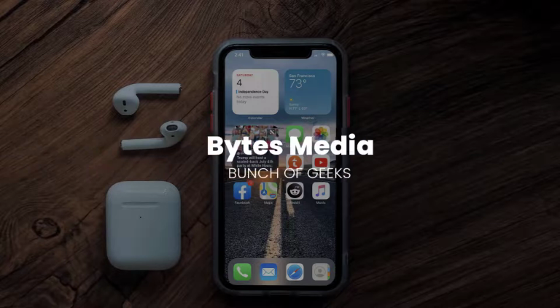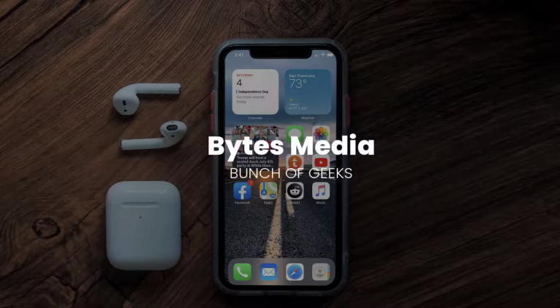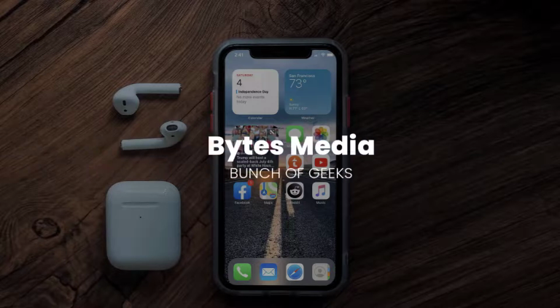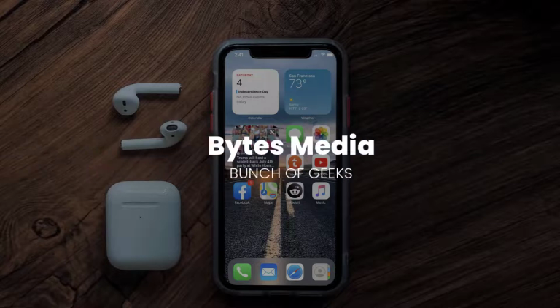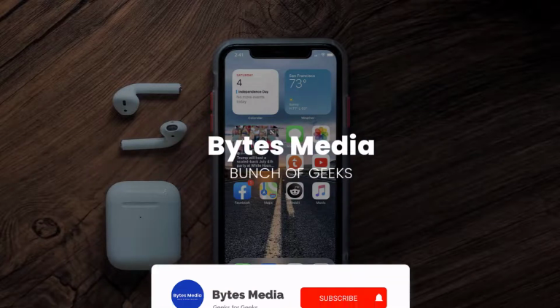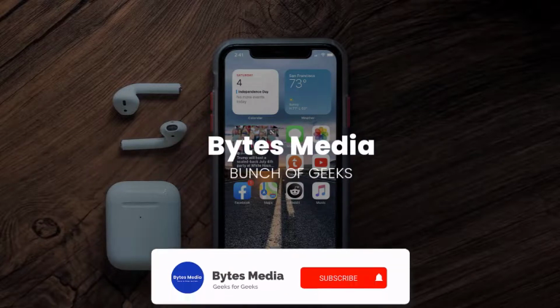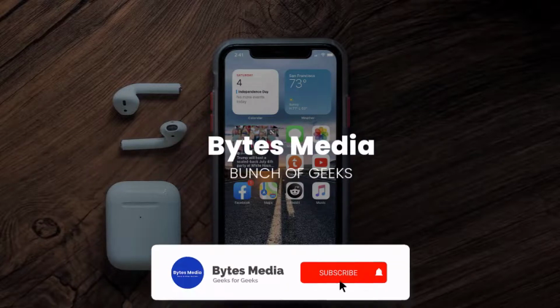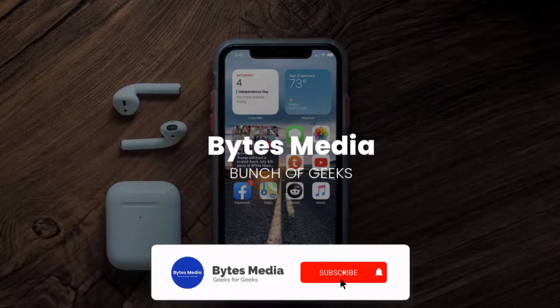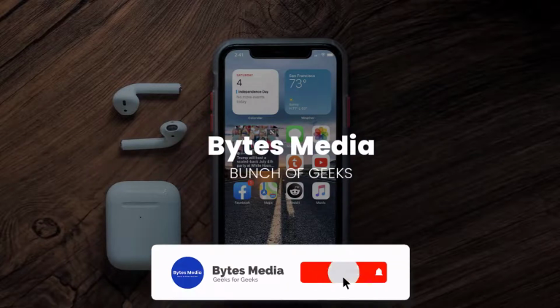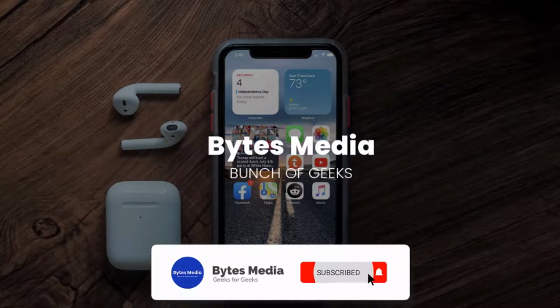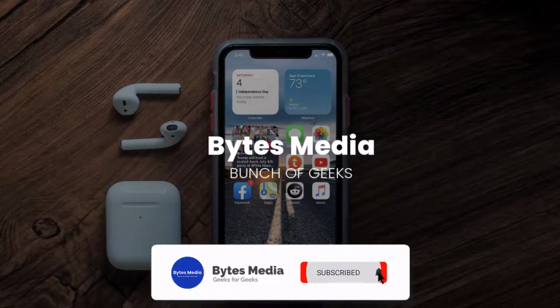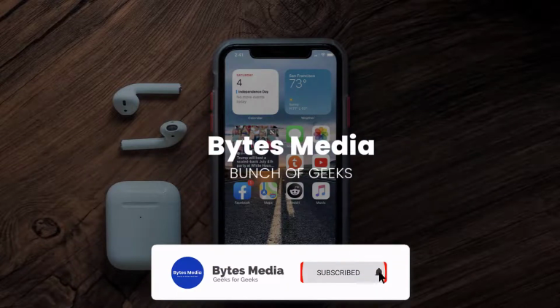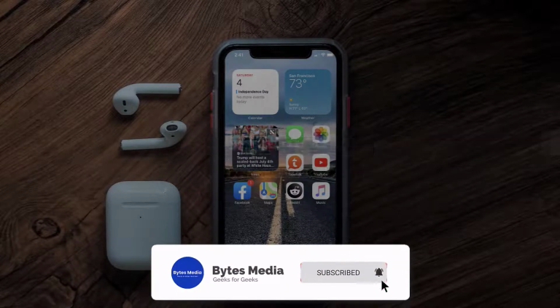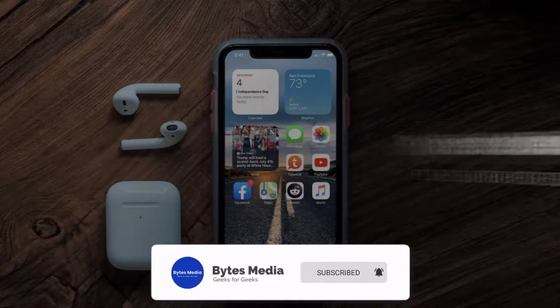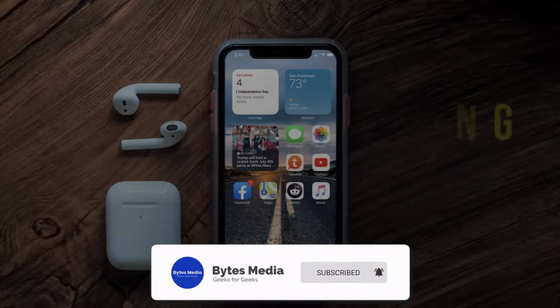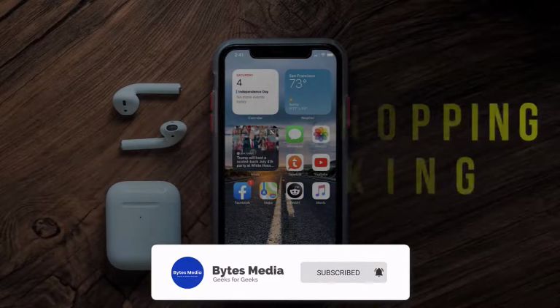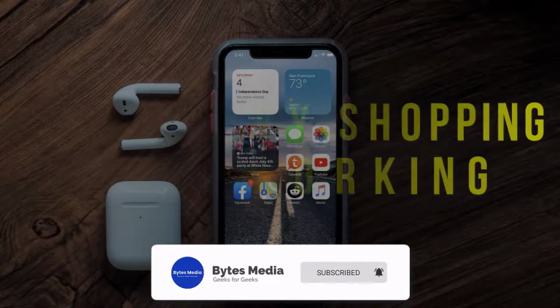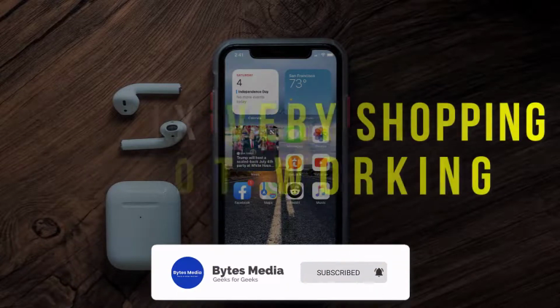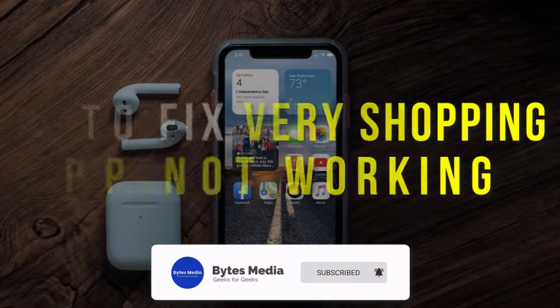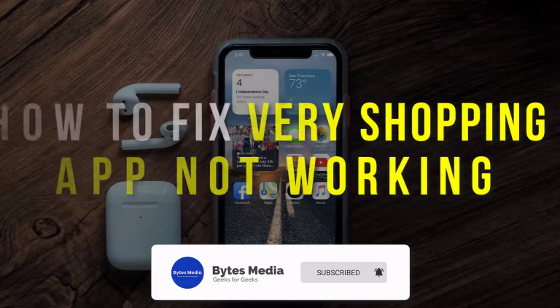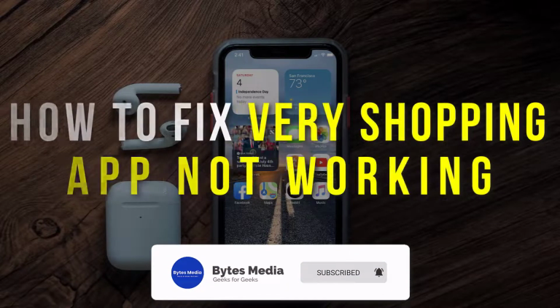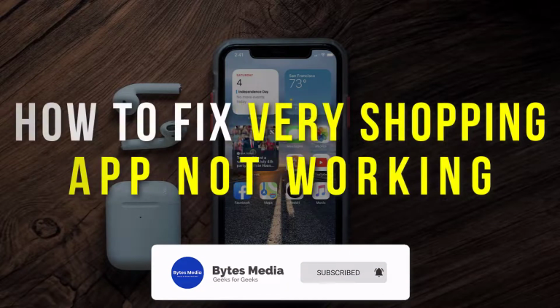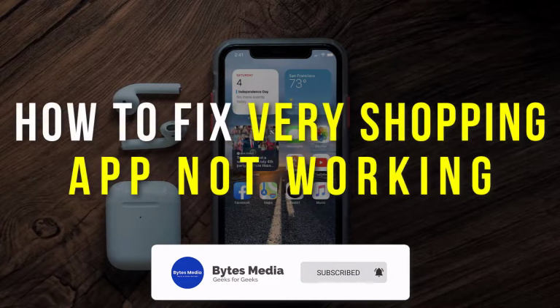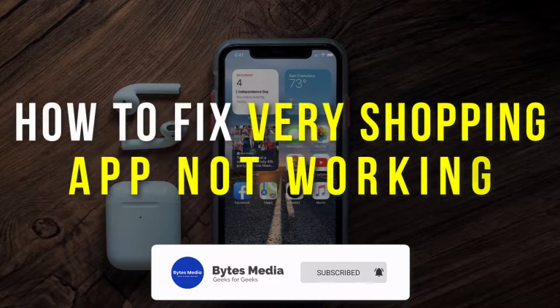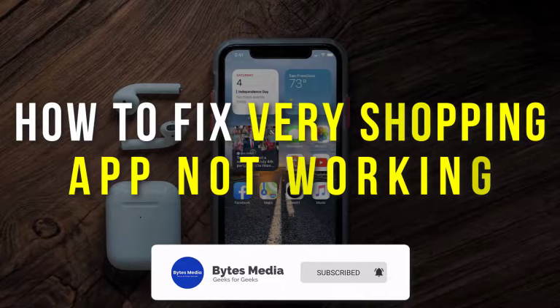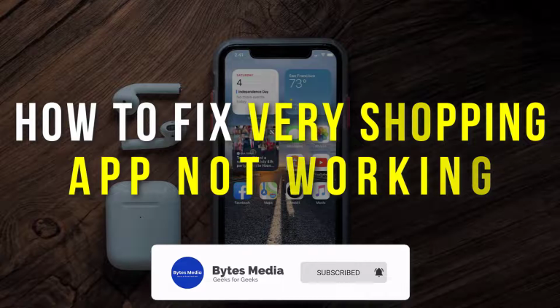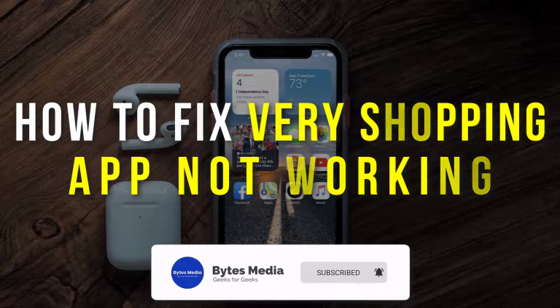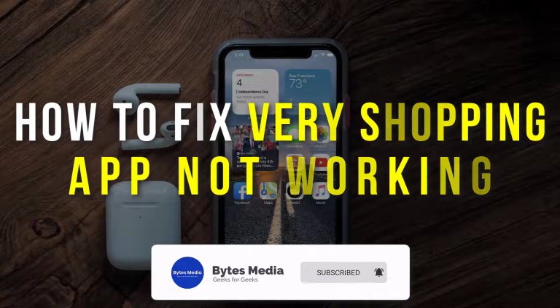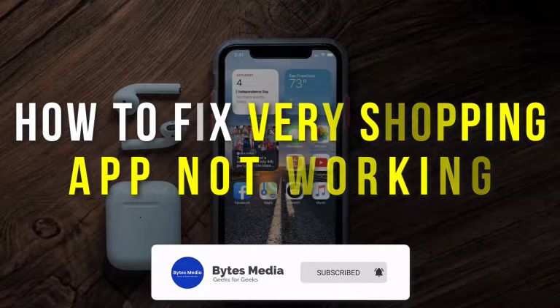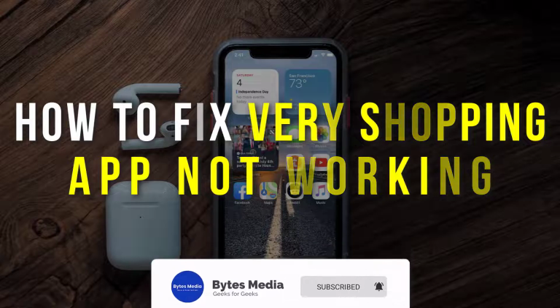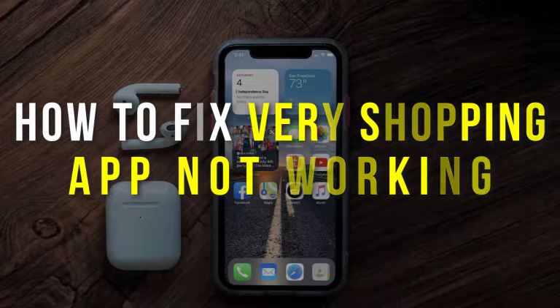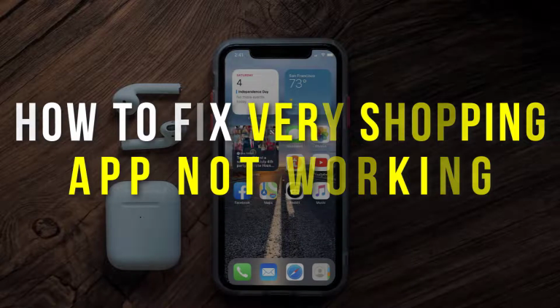Hey guys, I'm Anna and today I'm going to show you how to fix the Very shopping mobile app not working.